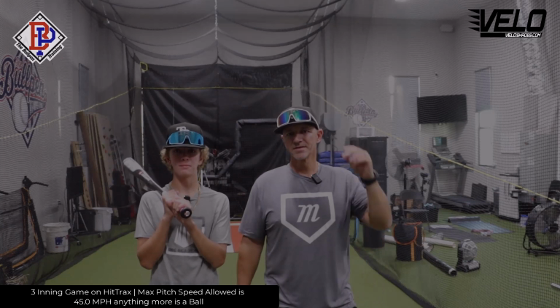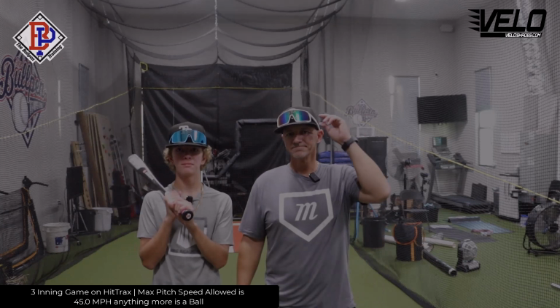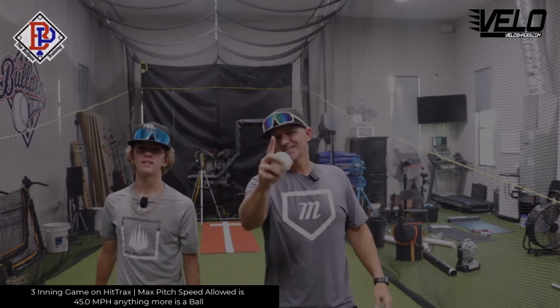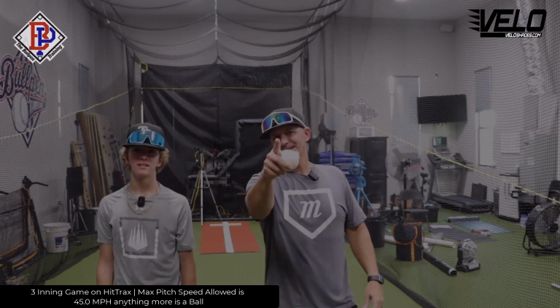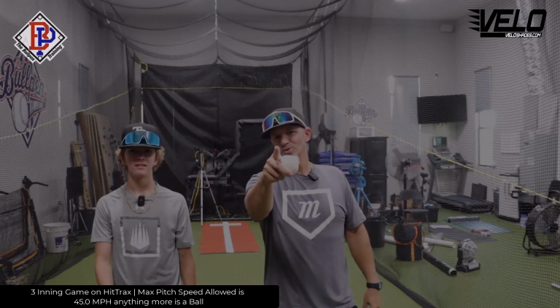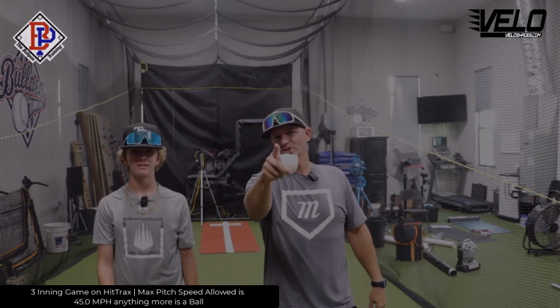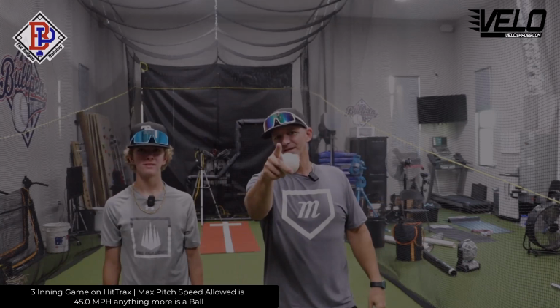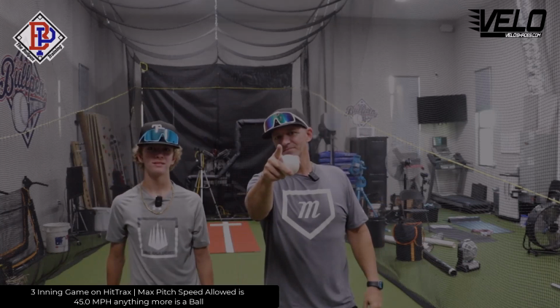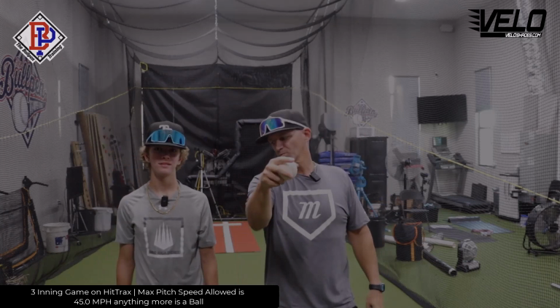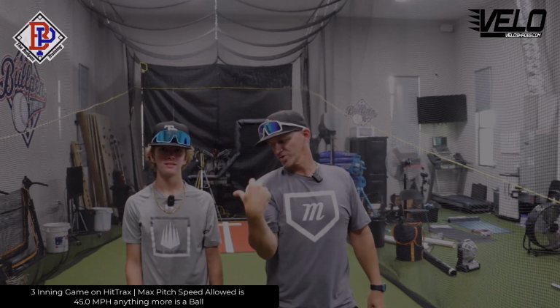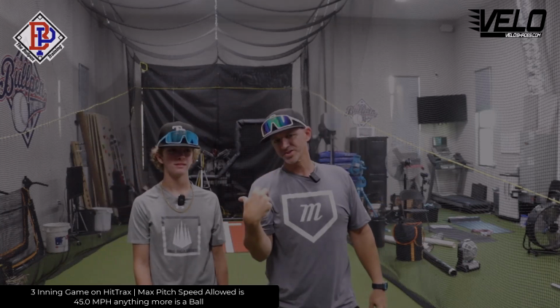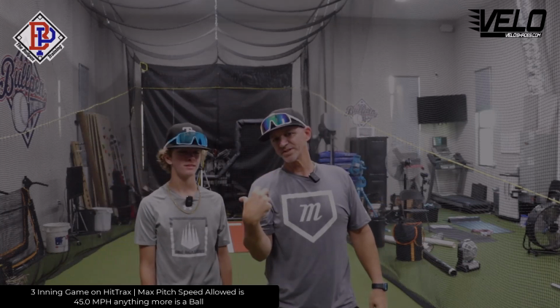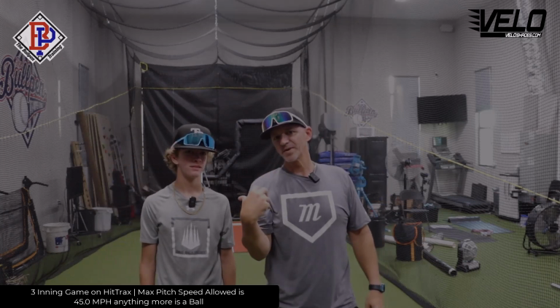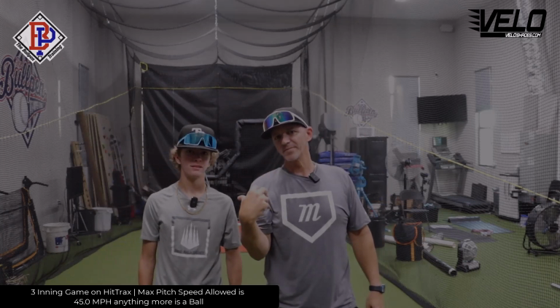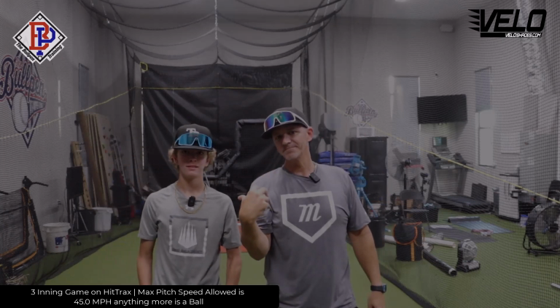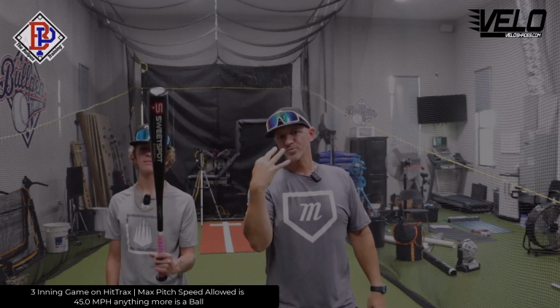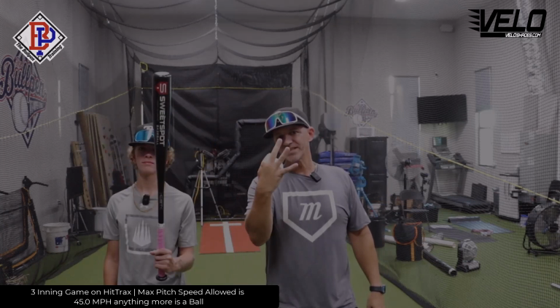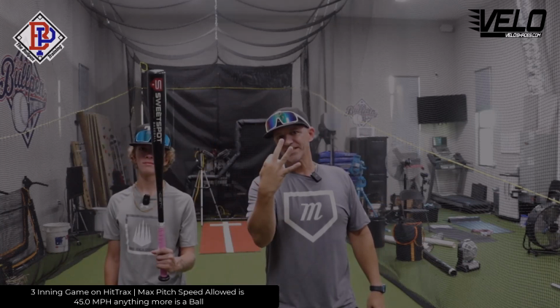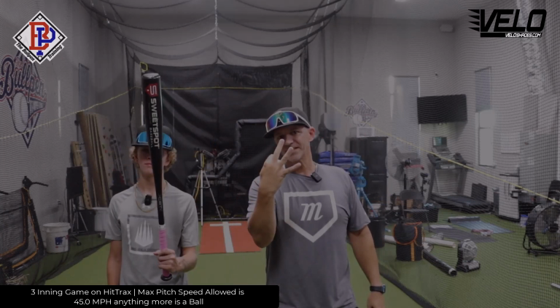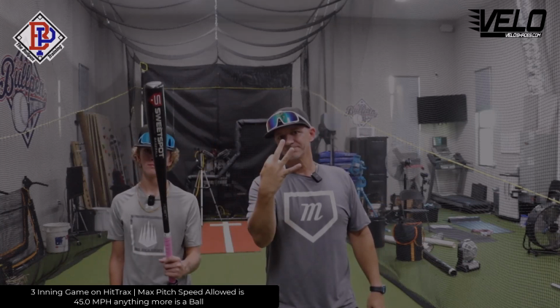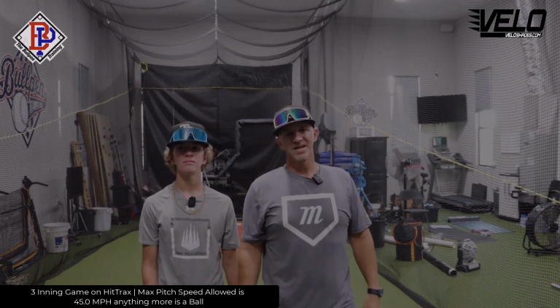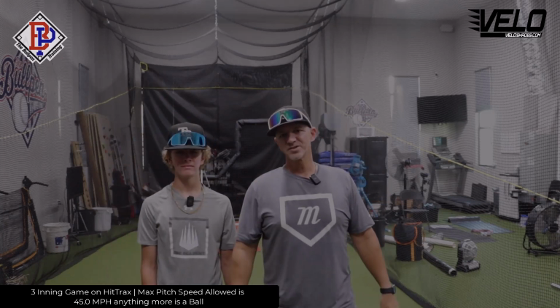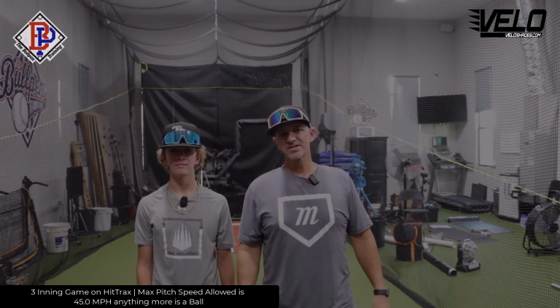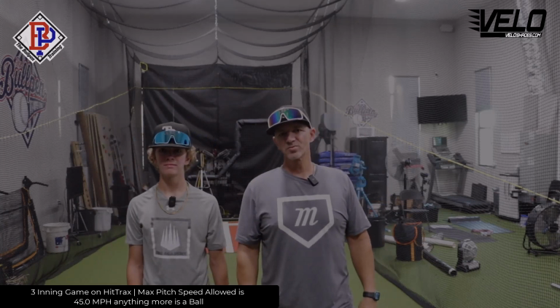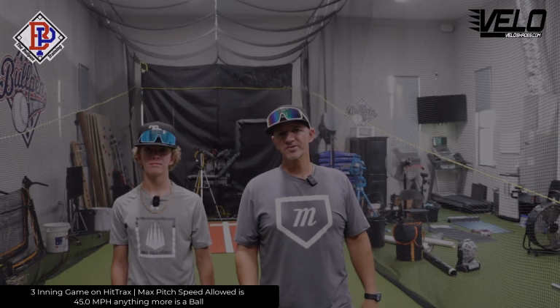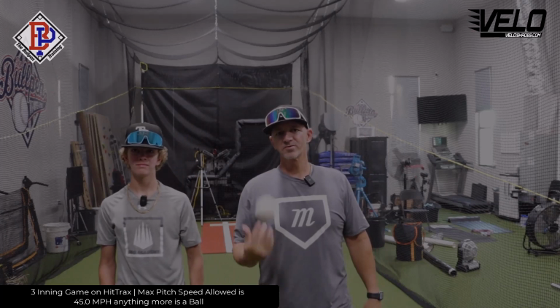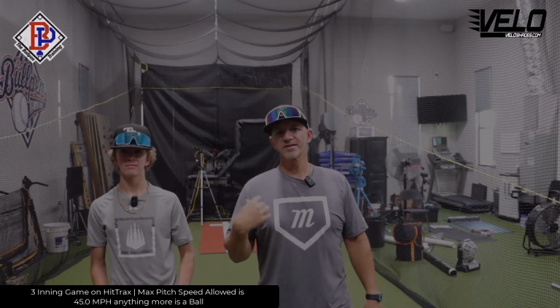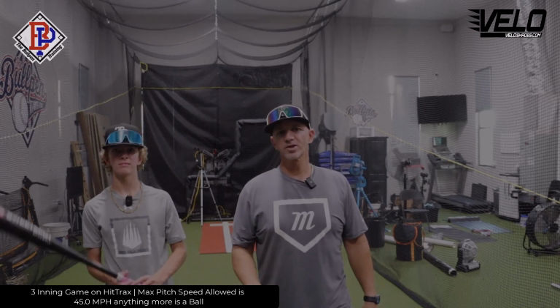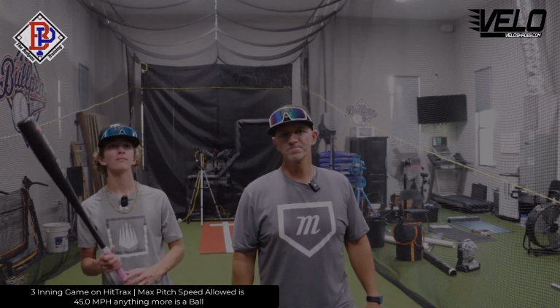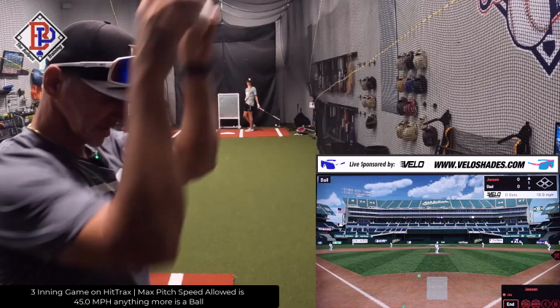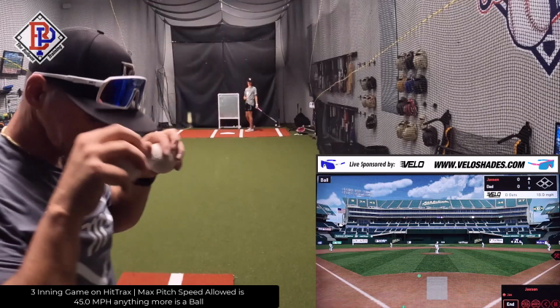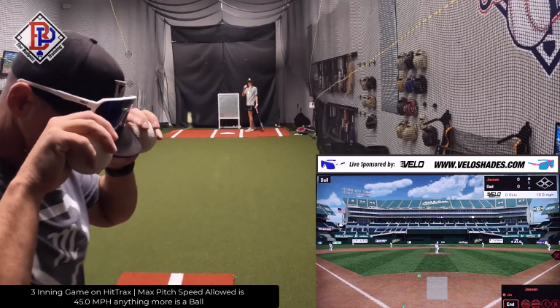The brand new Velo Shades are getting ready to drop in just a couple weeks. If Jax beats me I'm going to give one of you my pair right here; if I beat him, he's got to give up his. He's got no shot. We're using the sweet spot bat, three inning game. You guys are a winner either way. Let's go!